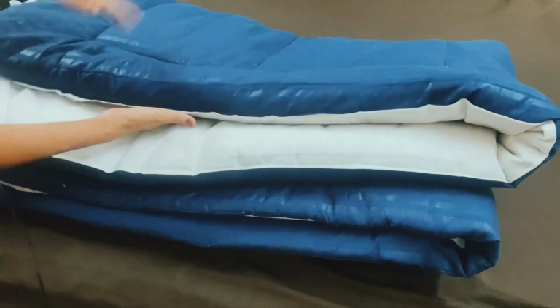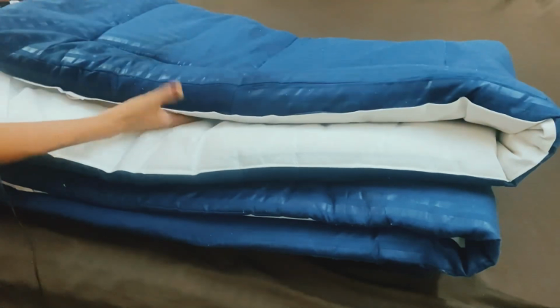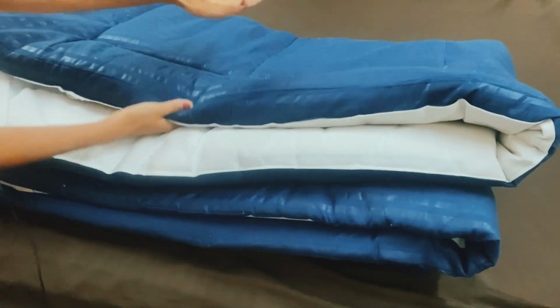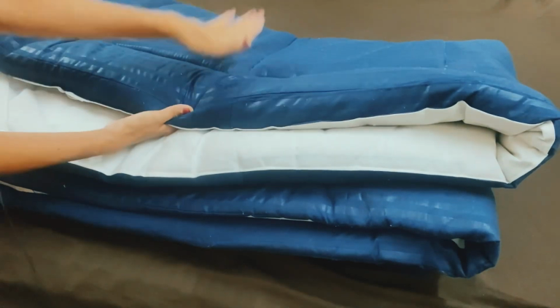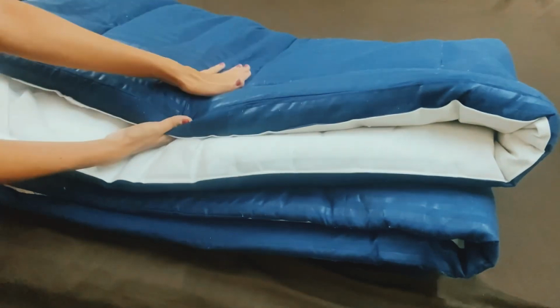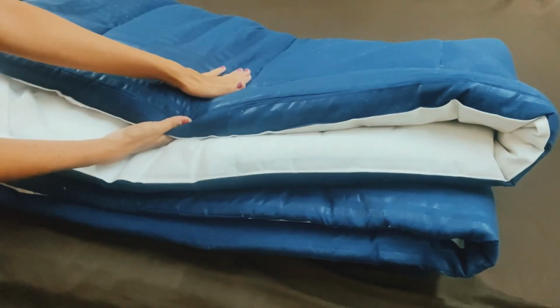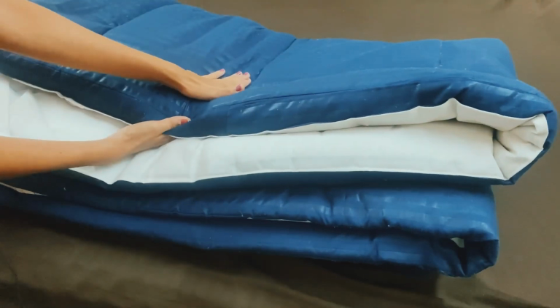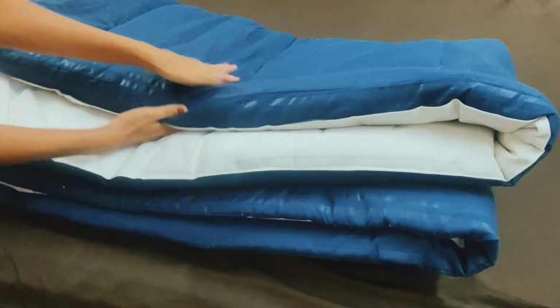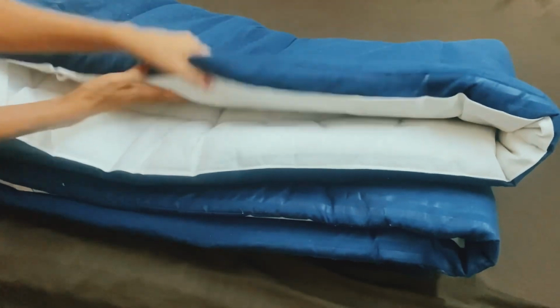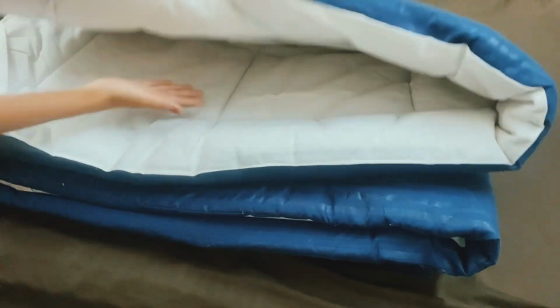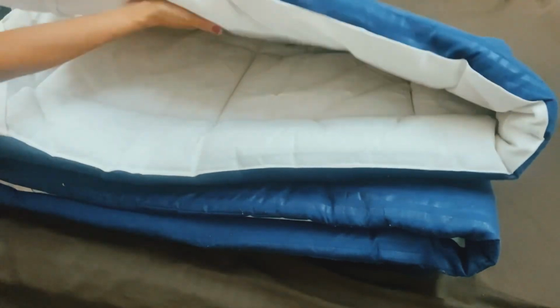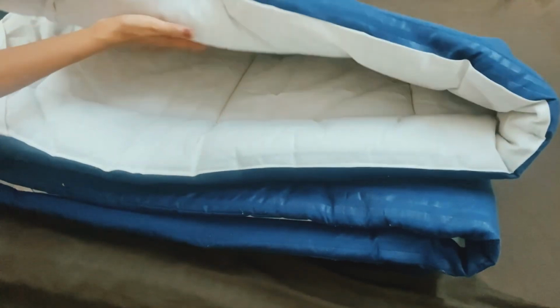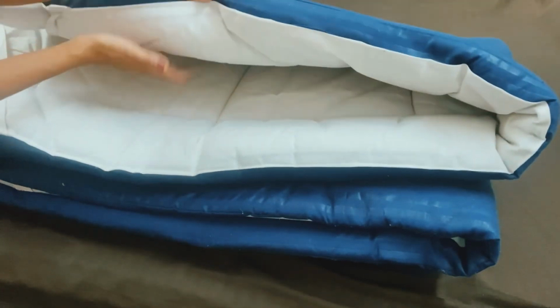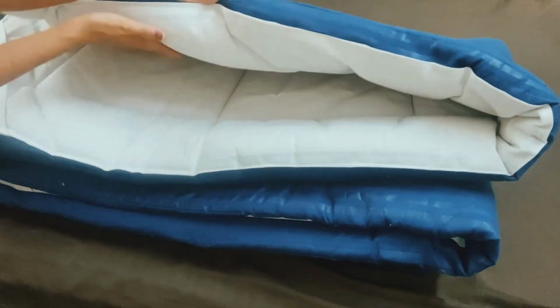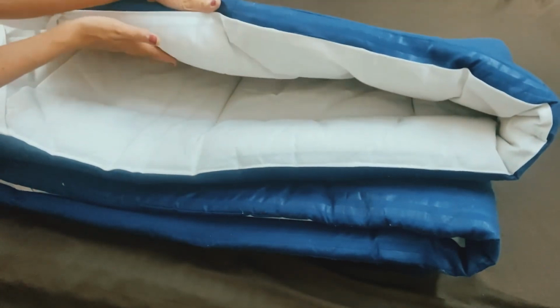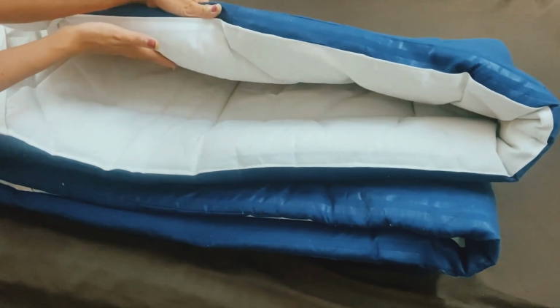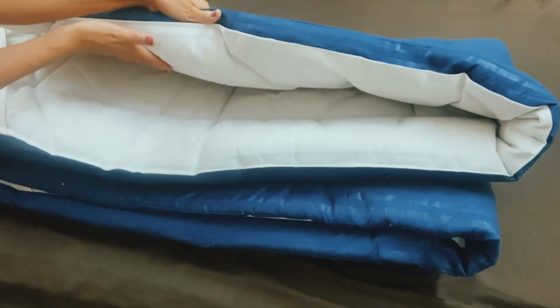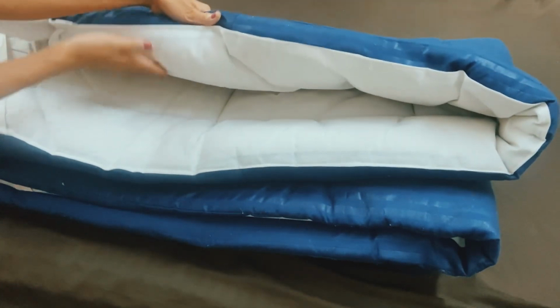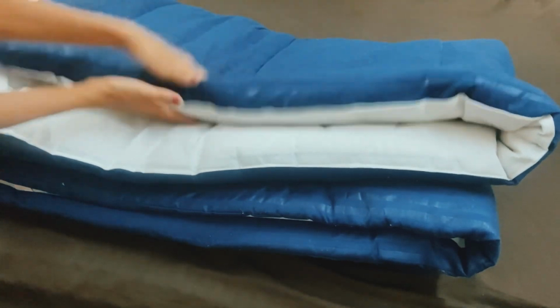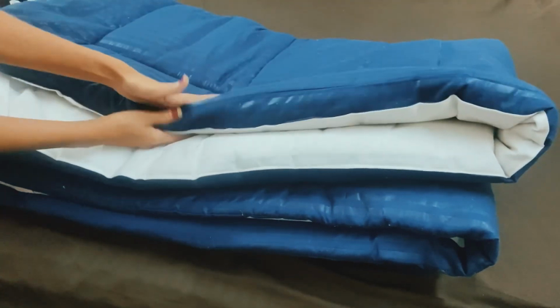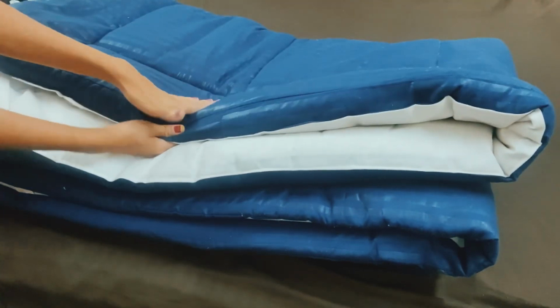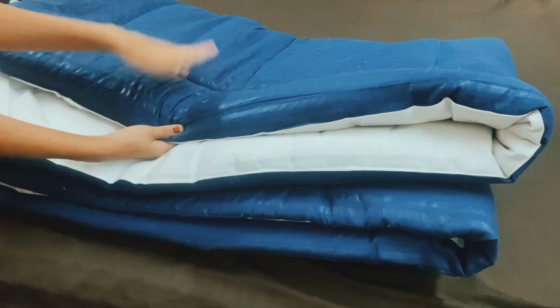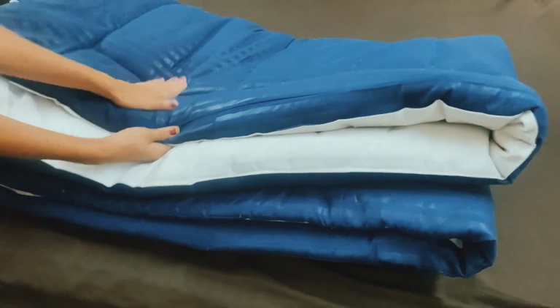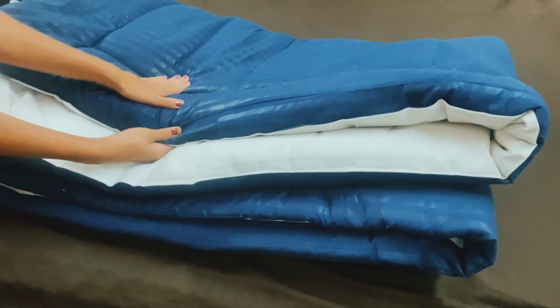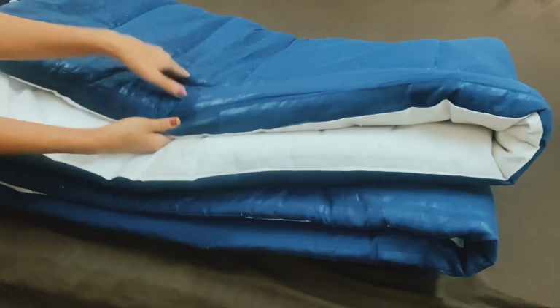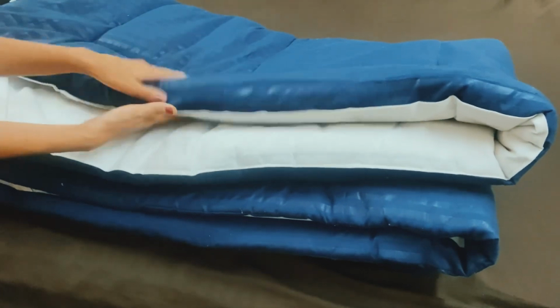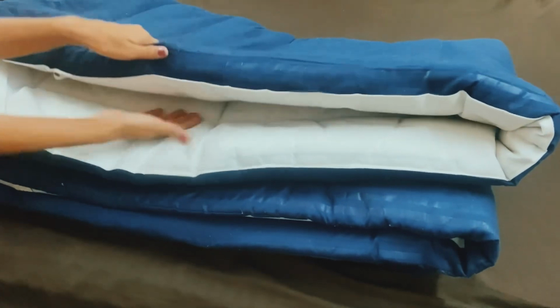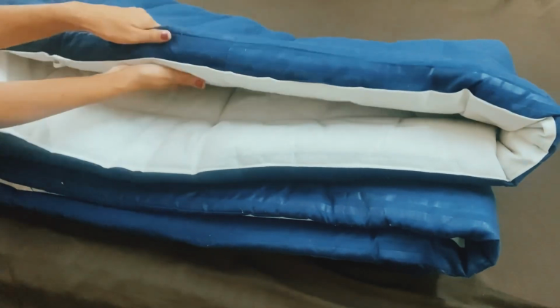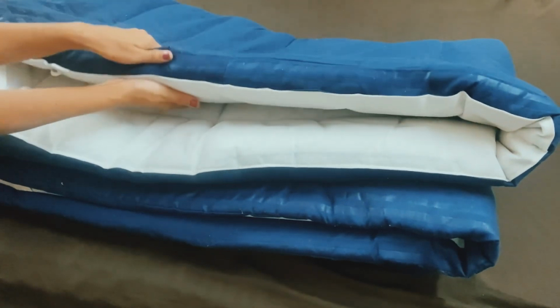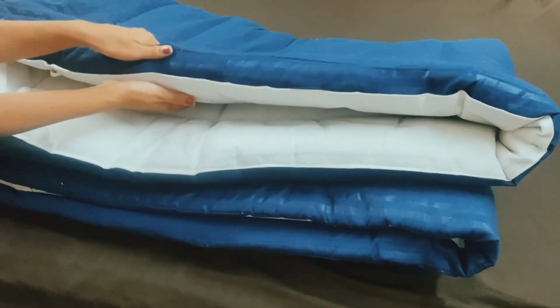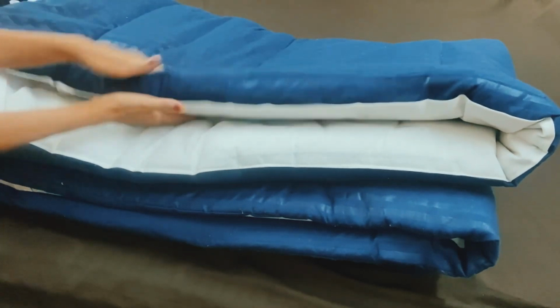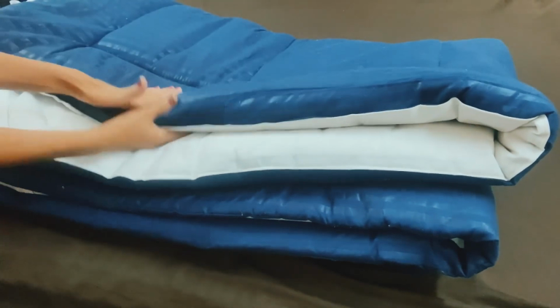If something falls on it, it won't leak — it won't go on the mattress. So I wanted to put it on the mattress for protection.